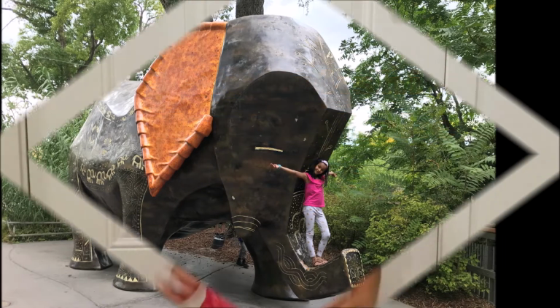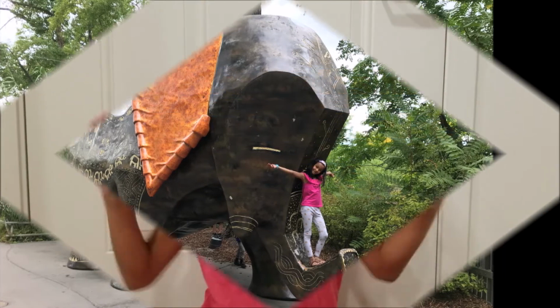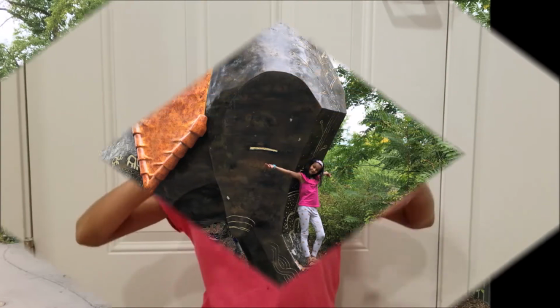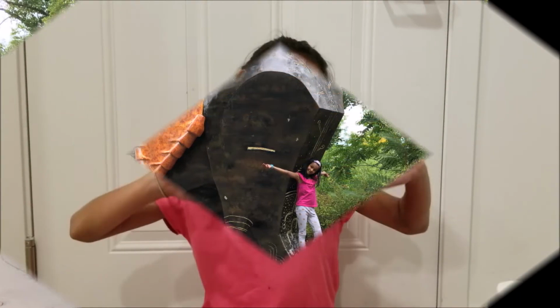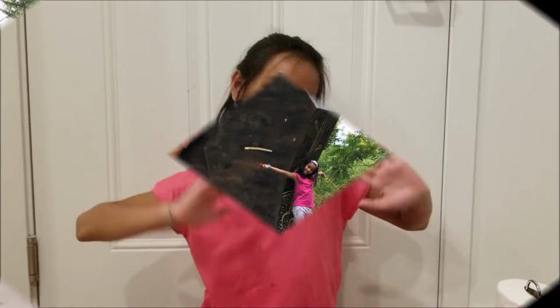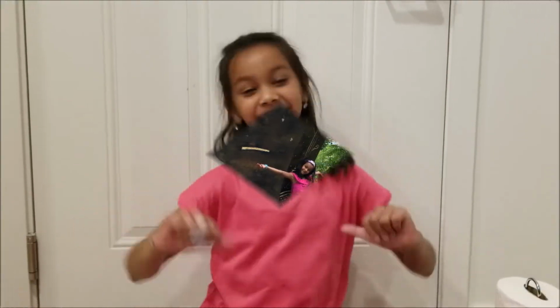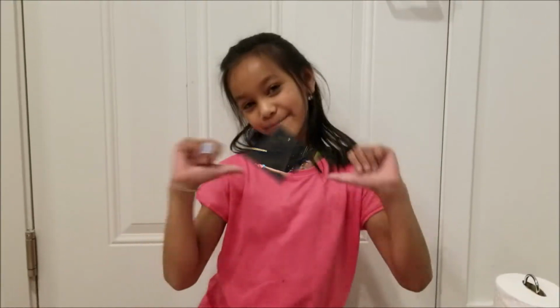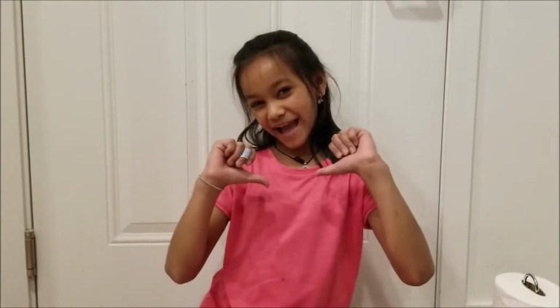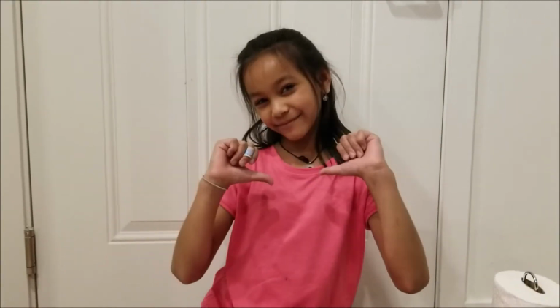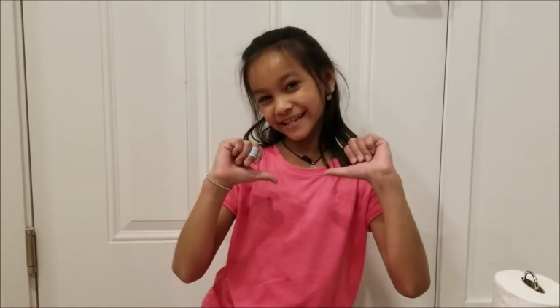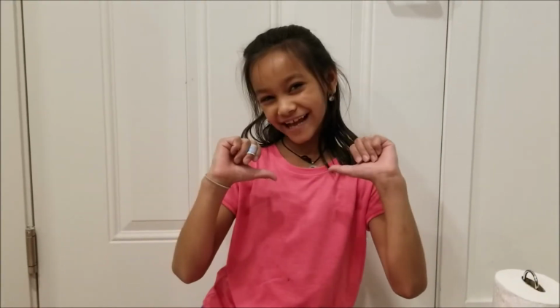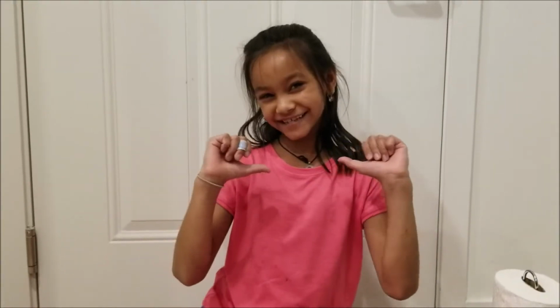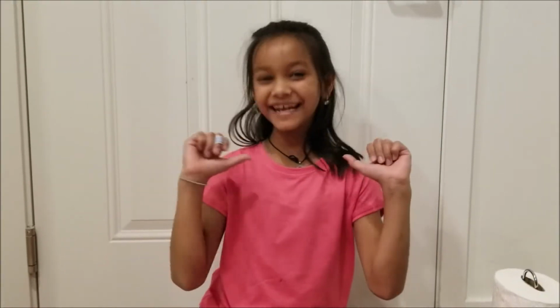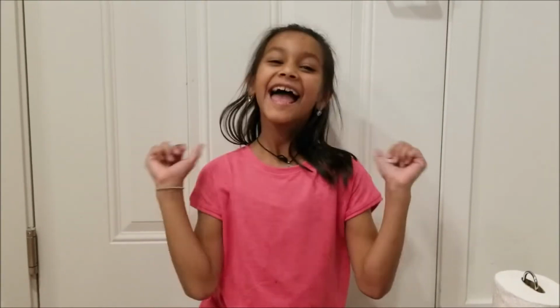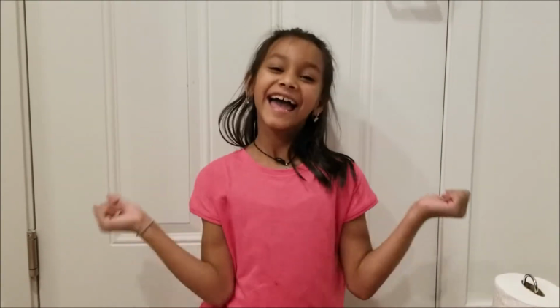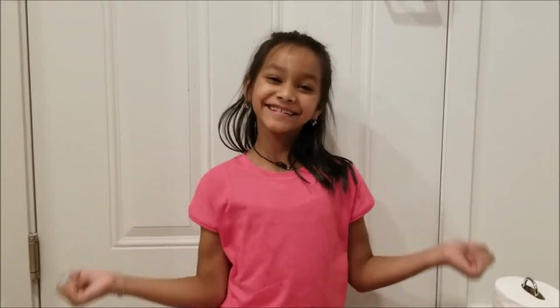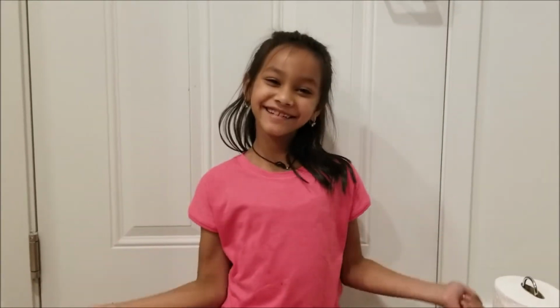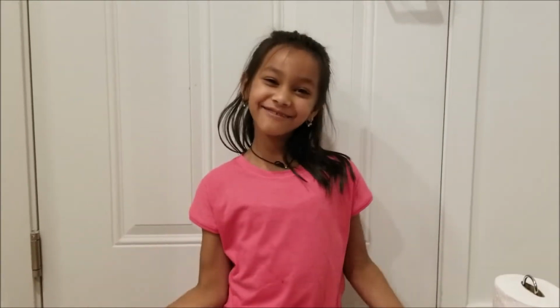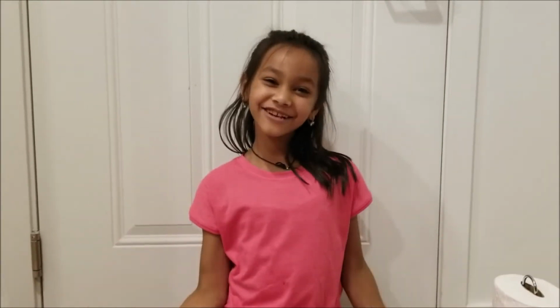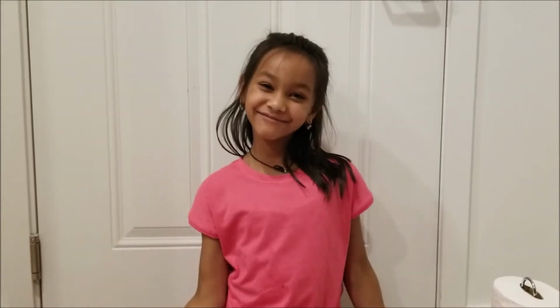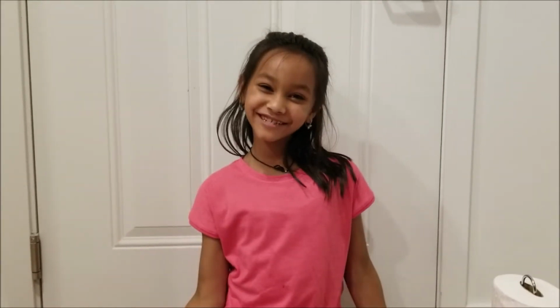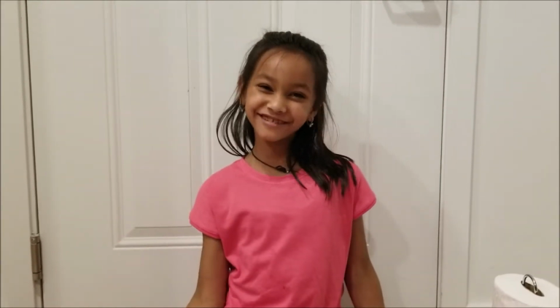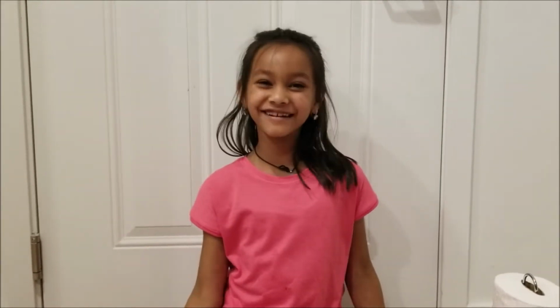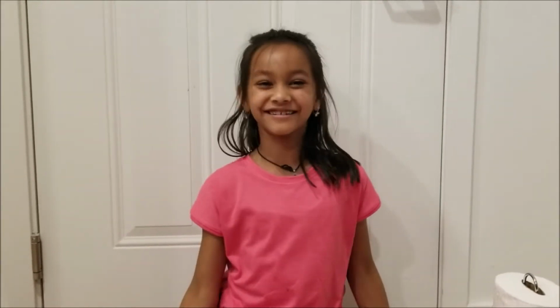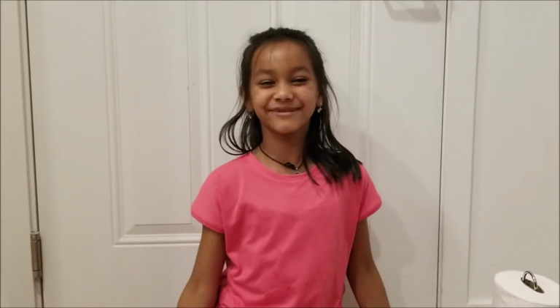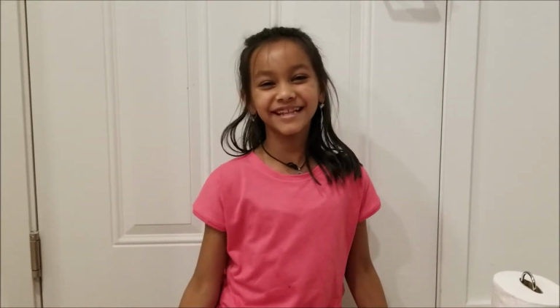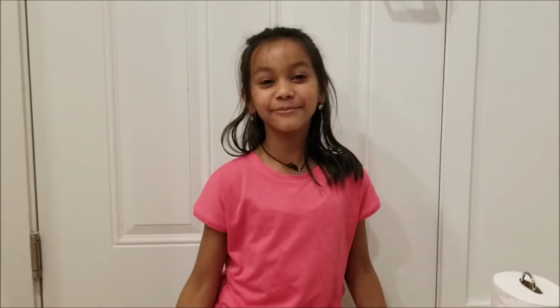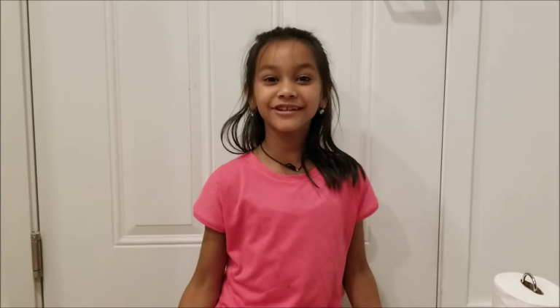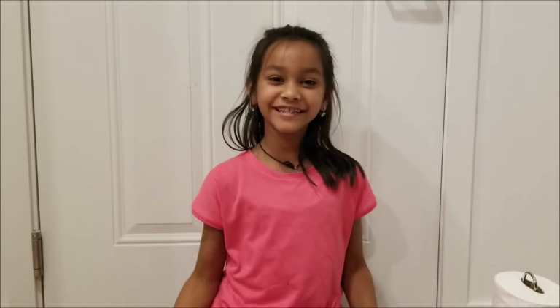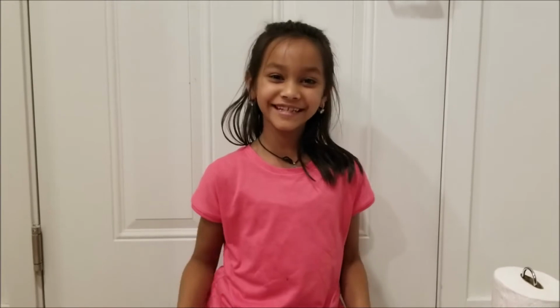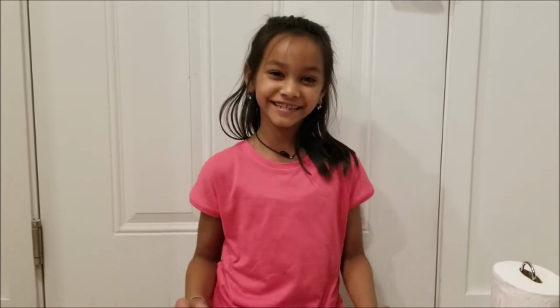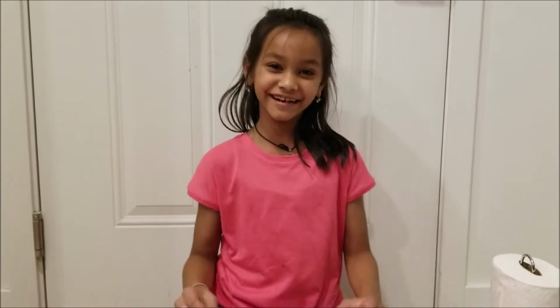Hello friends, my name is Satakshi and today I am going to be showing you how to make slime. So let's get started.